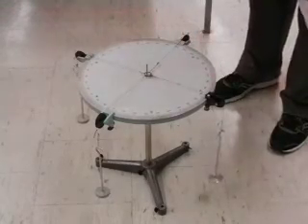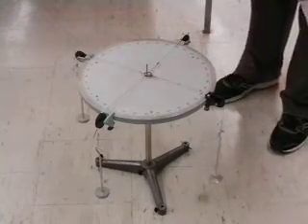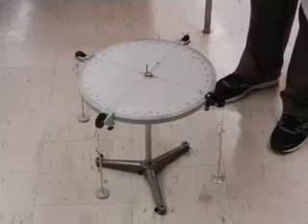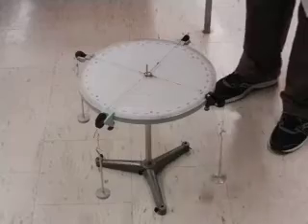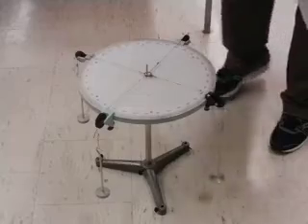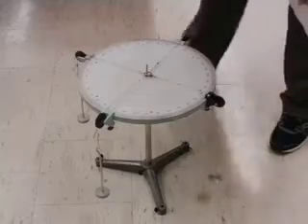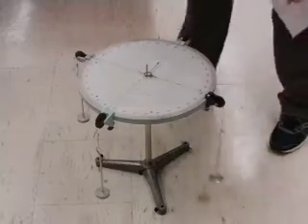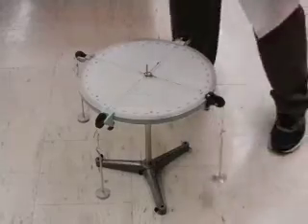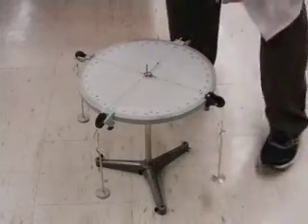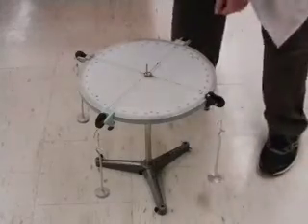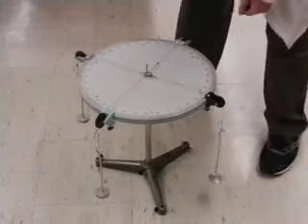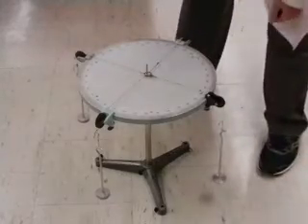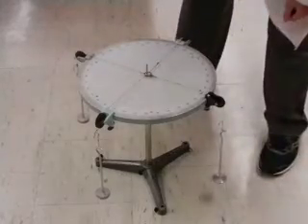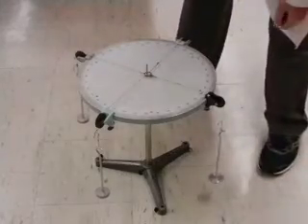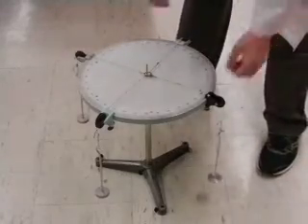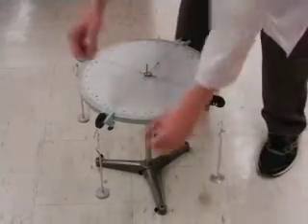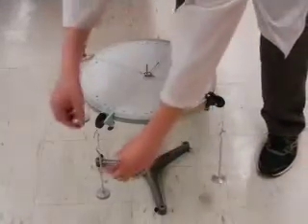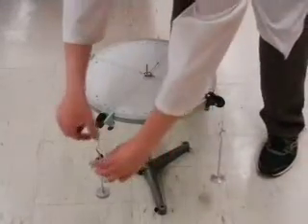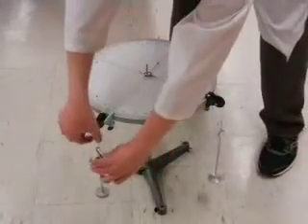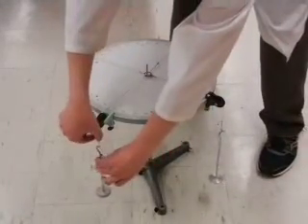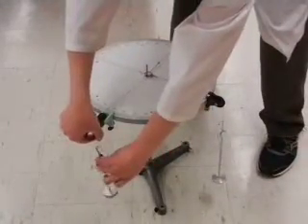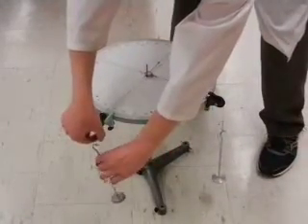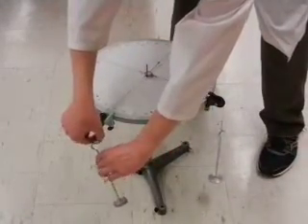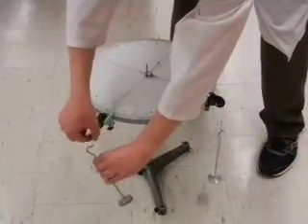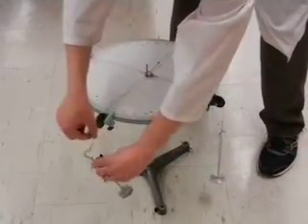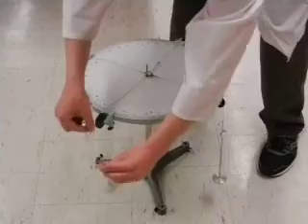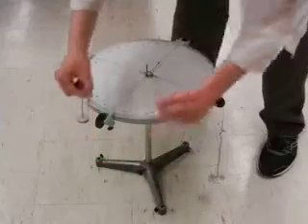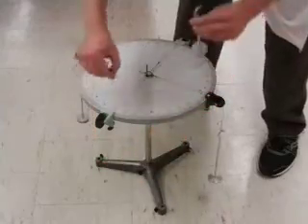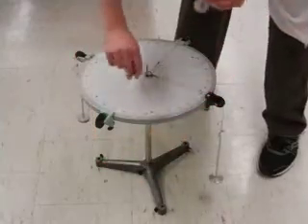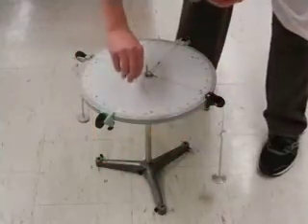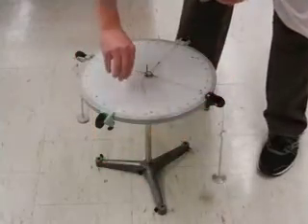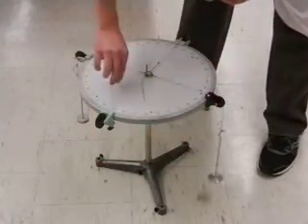In the first part of the experiment, we're only going to need to suspend 3 masses. So I'm going to remove this one and just let the string rest on the table.